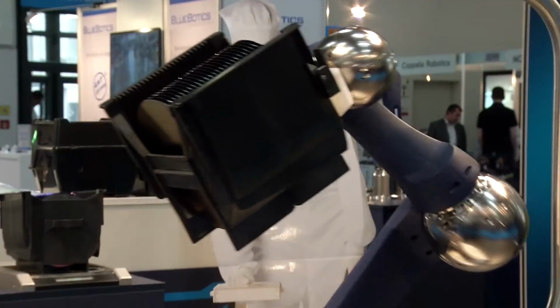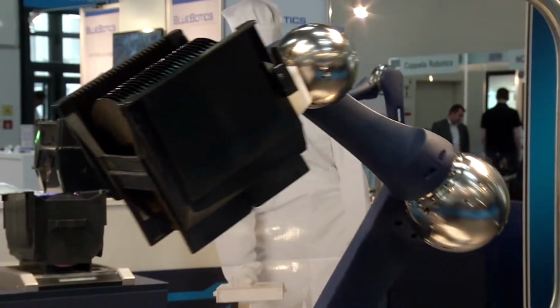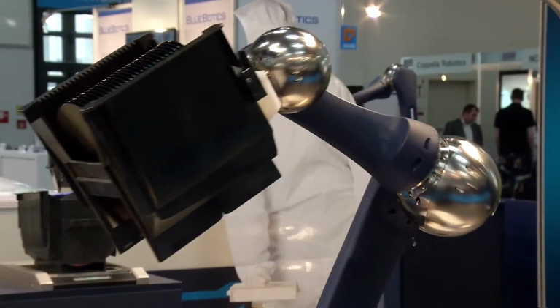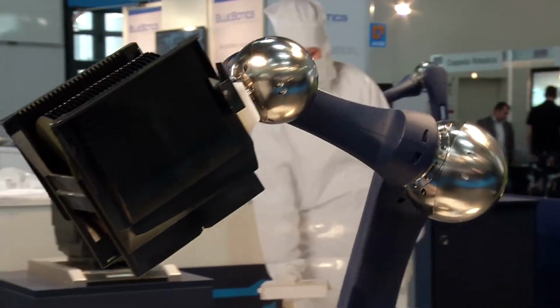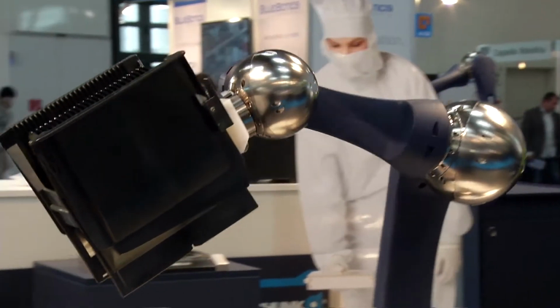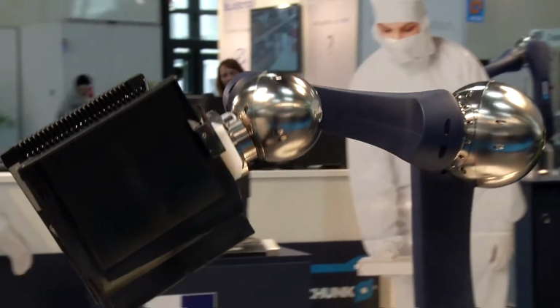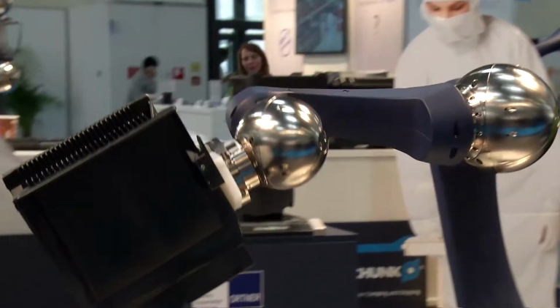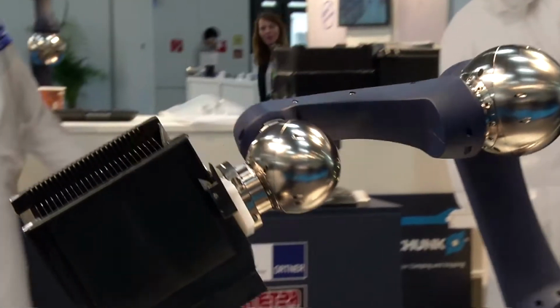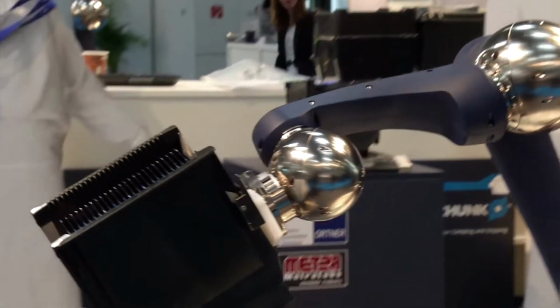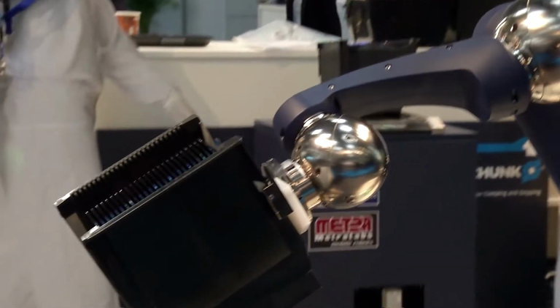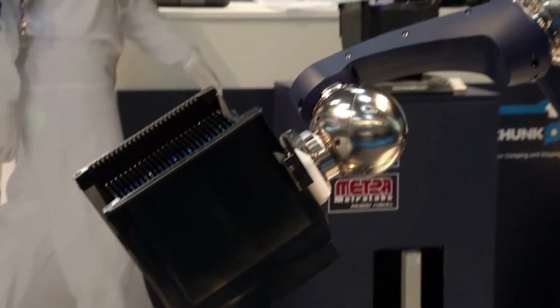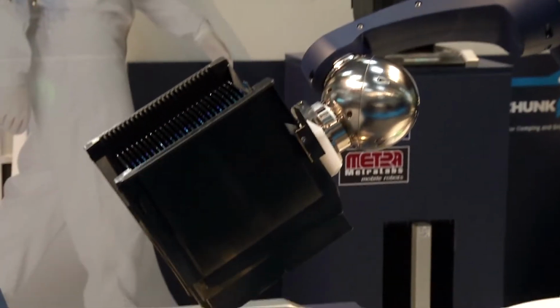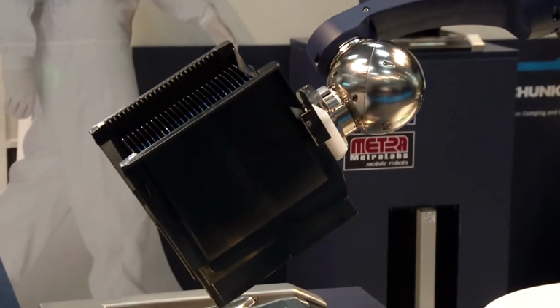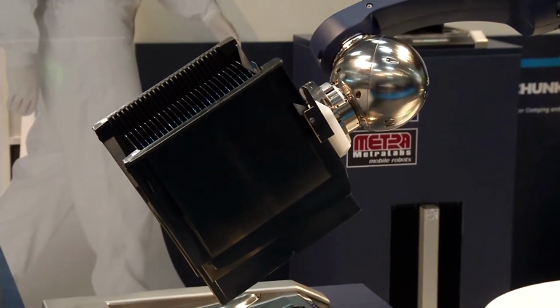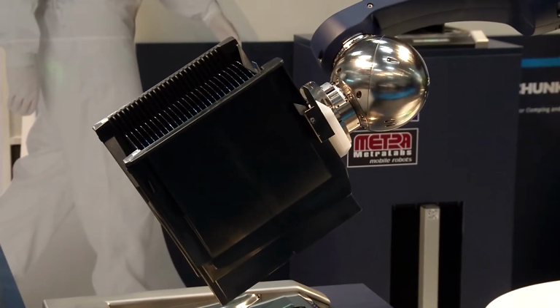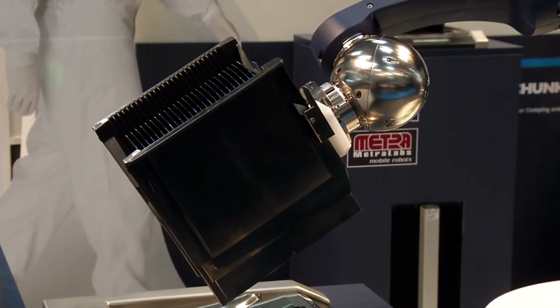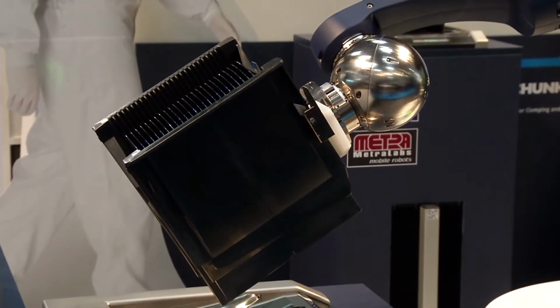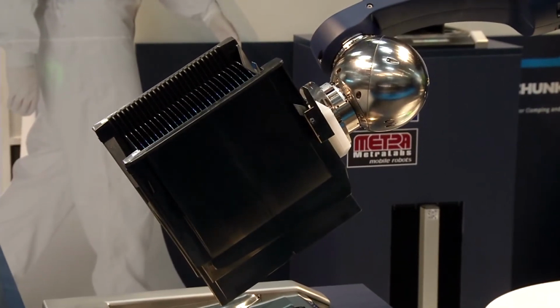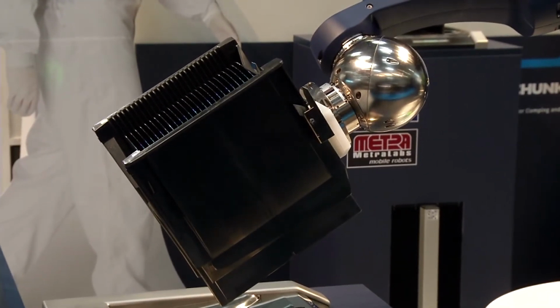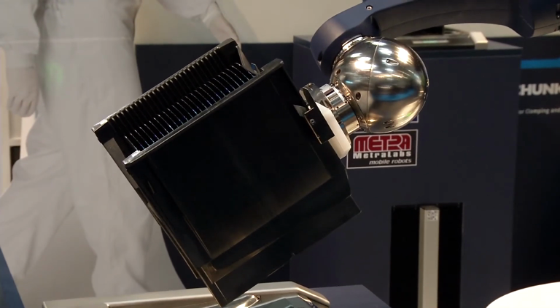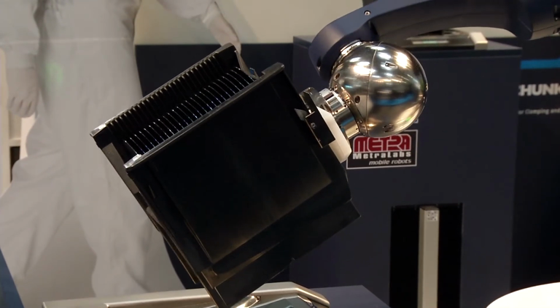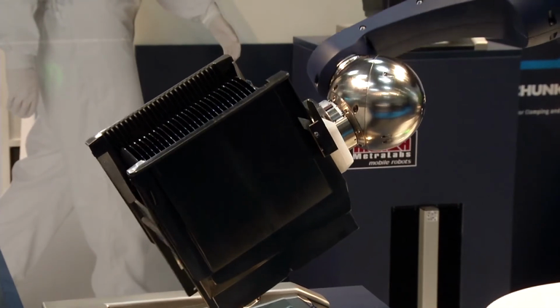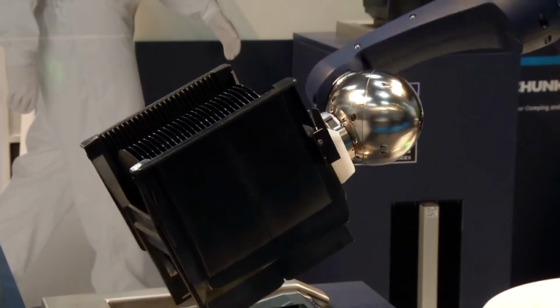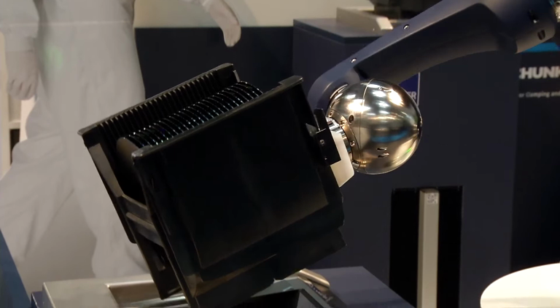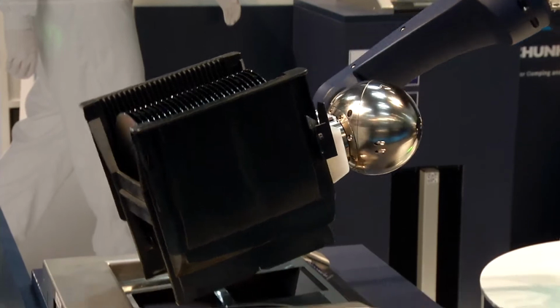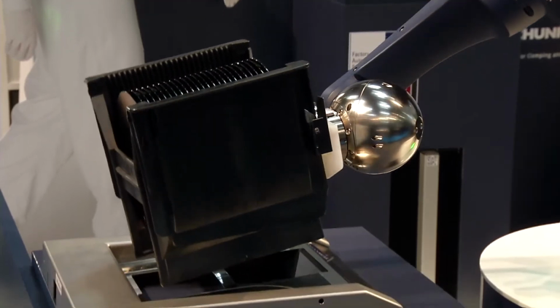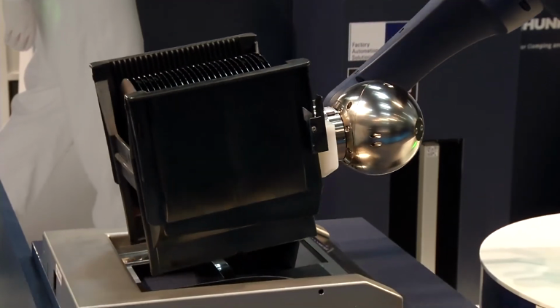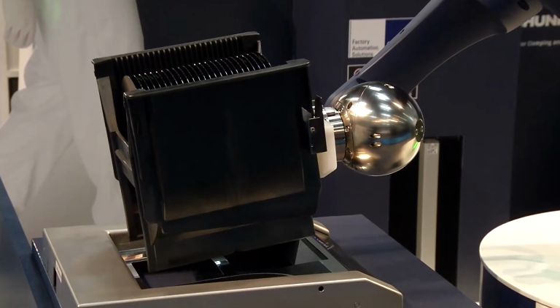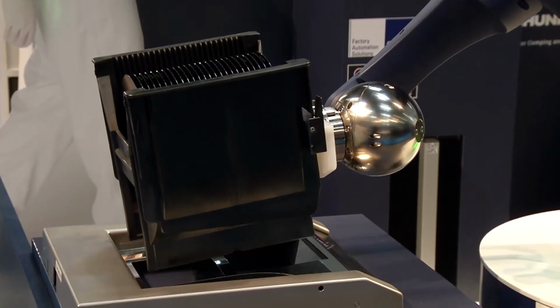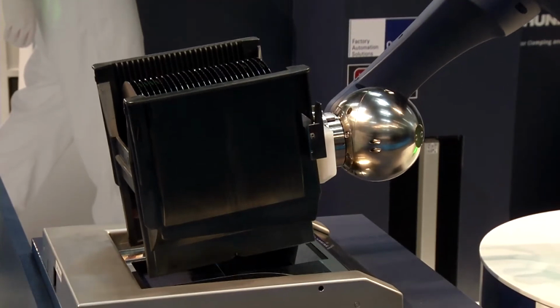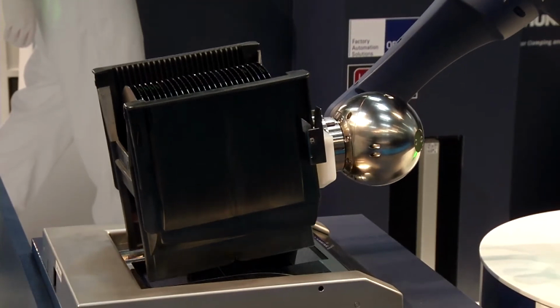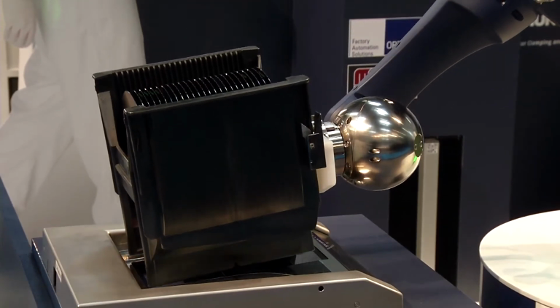Certain types of work in sensitive environments, such as in the cleanroom, will soon be done by transport robots like Scout.